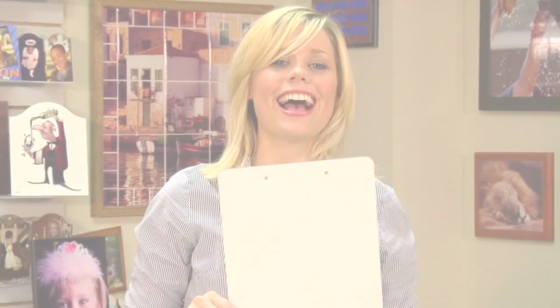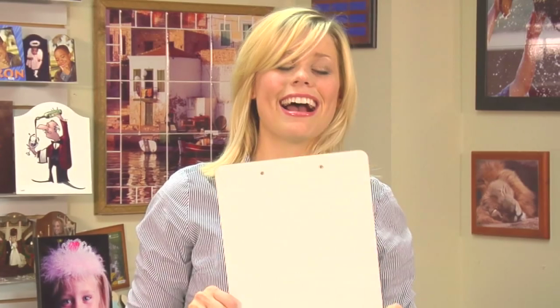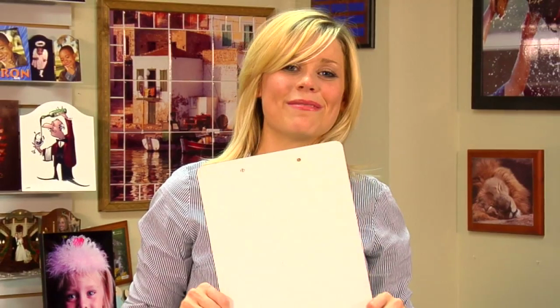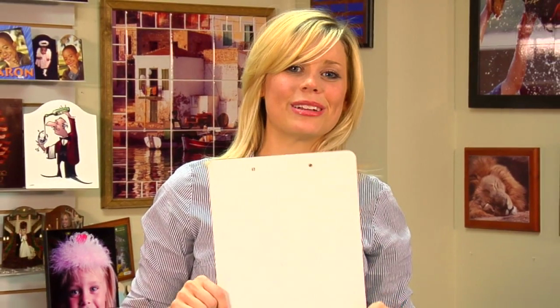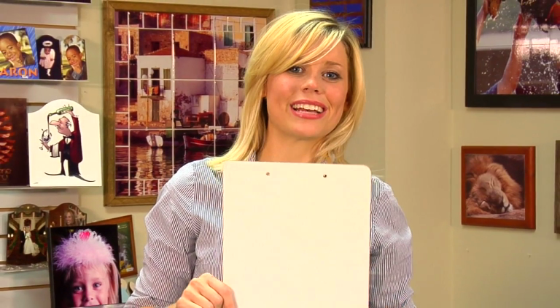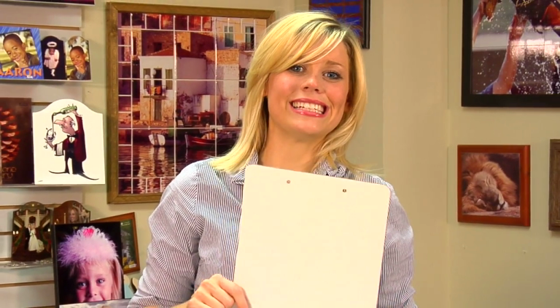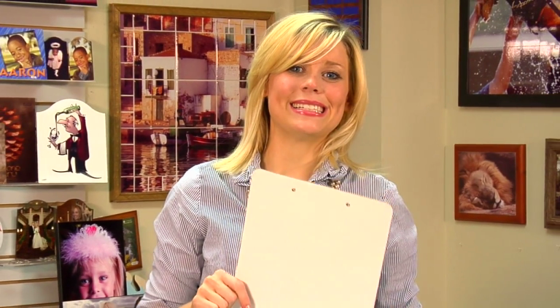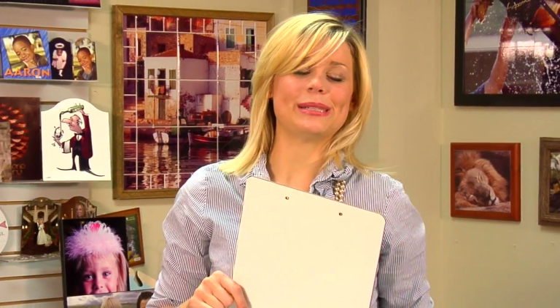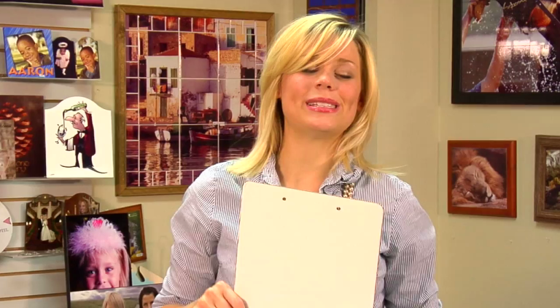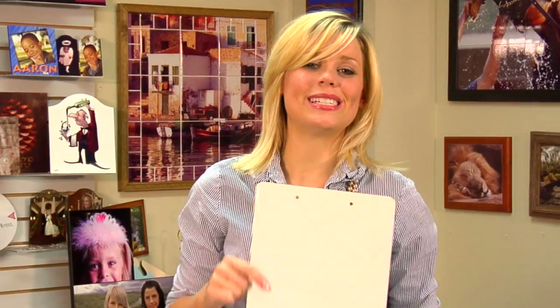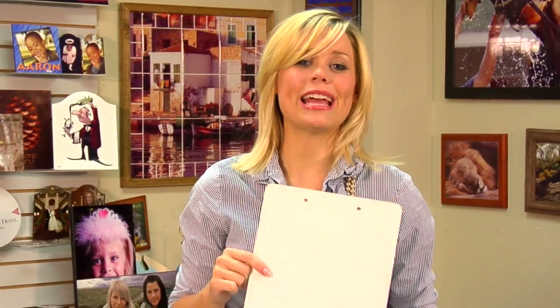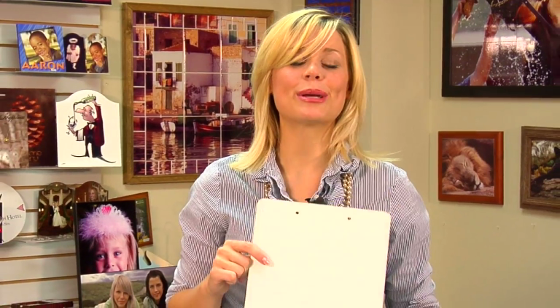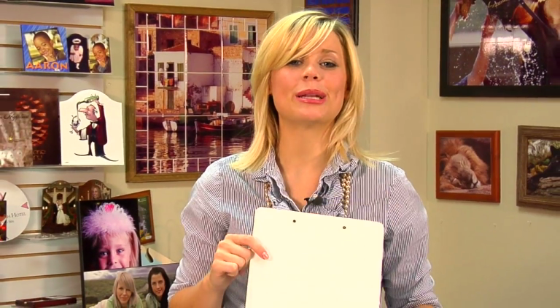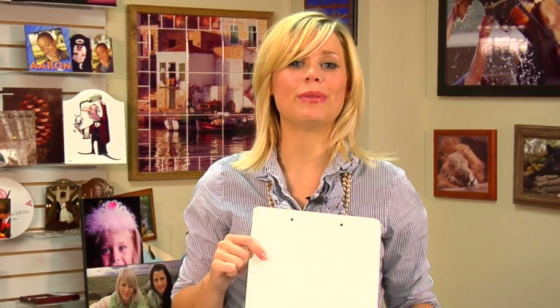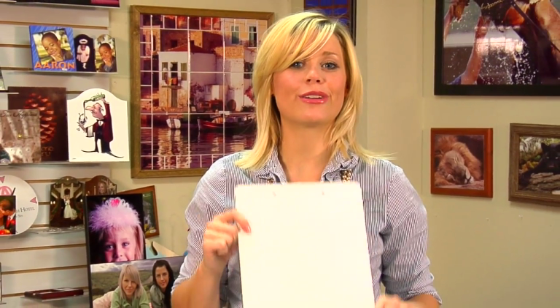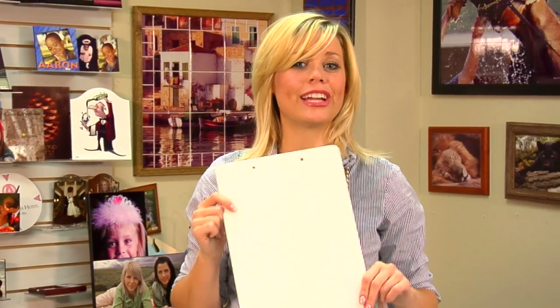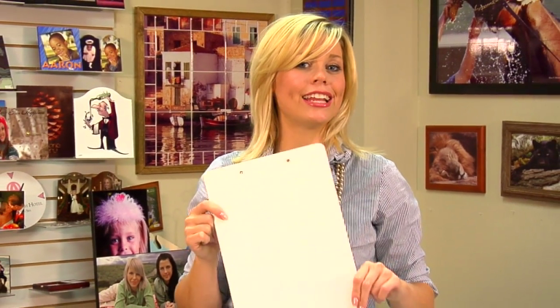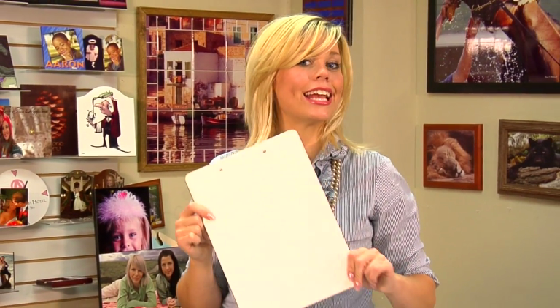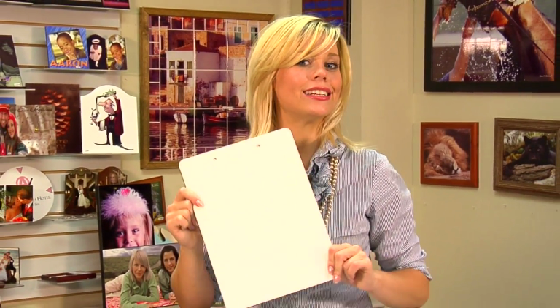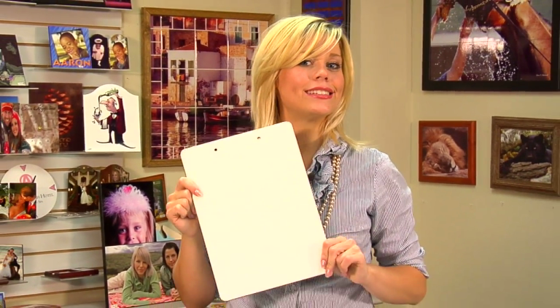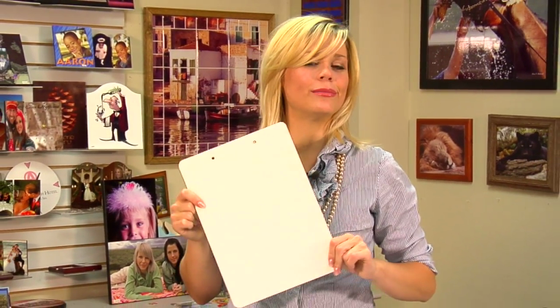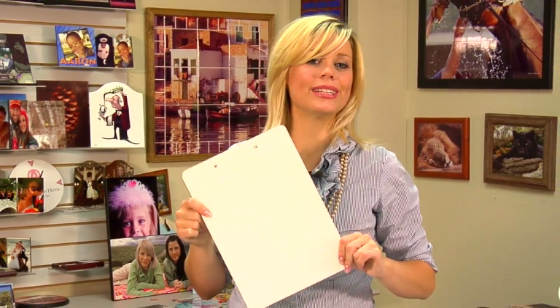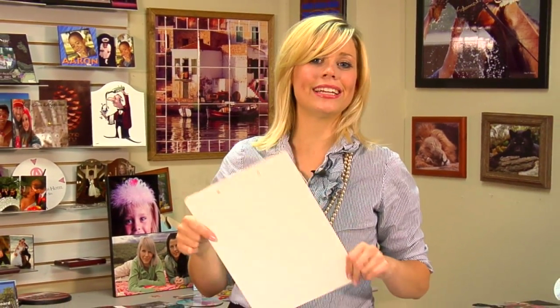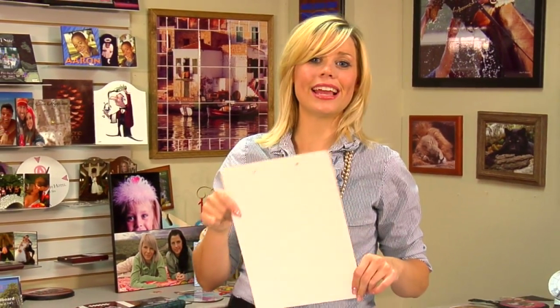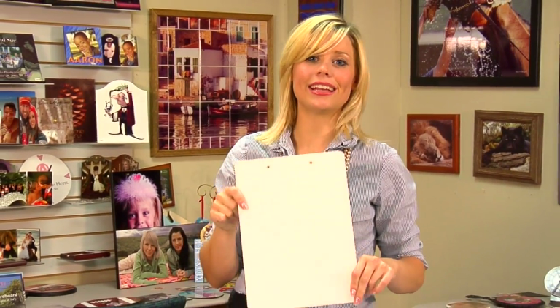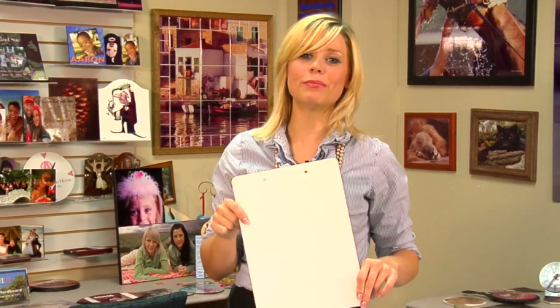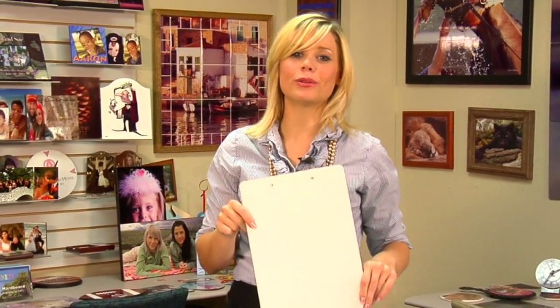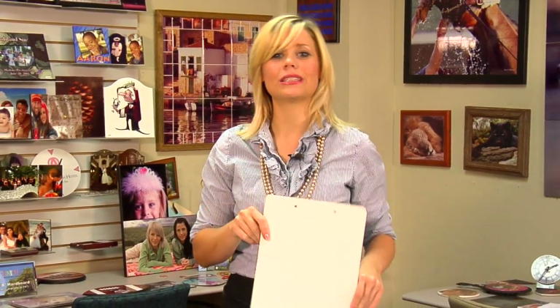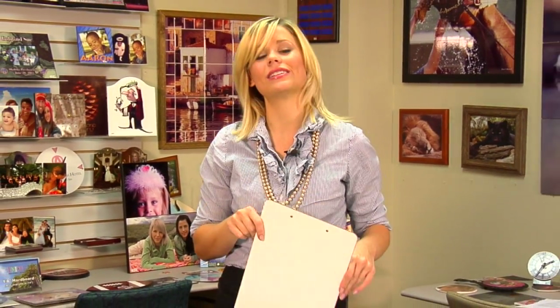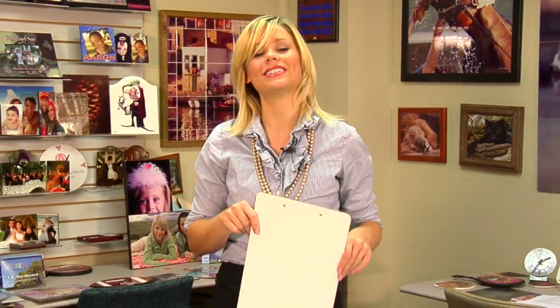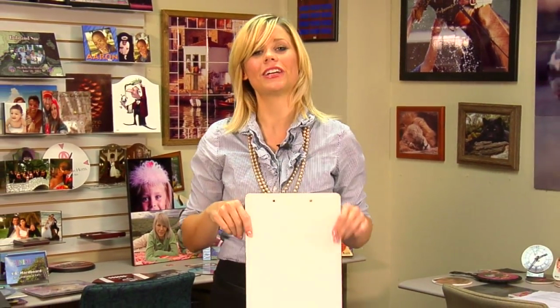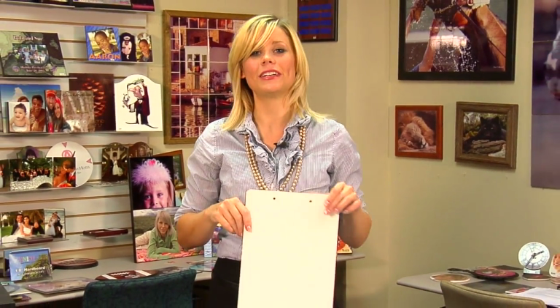Hi, I'm Brittany with Connie Systems and today we're going to be creating and assembling a clipboard. So let's get started.